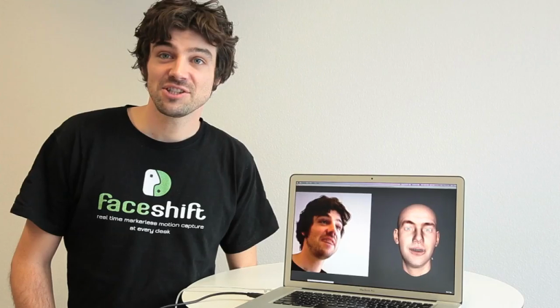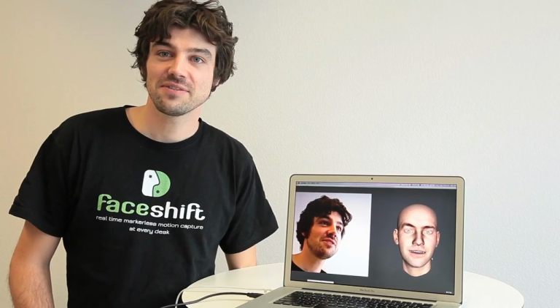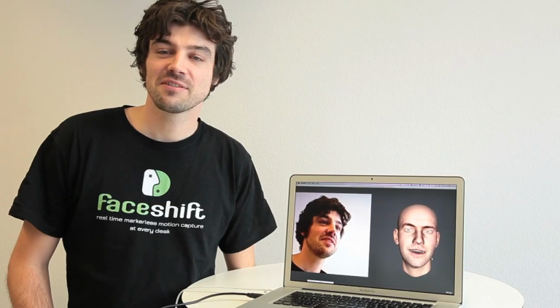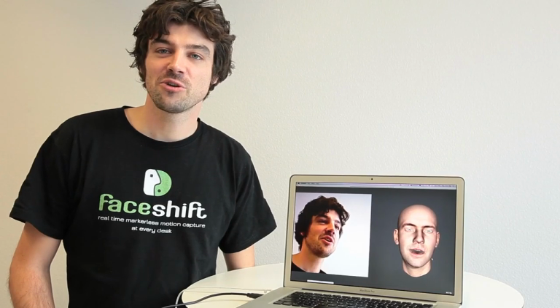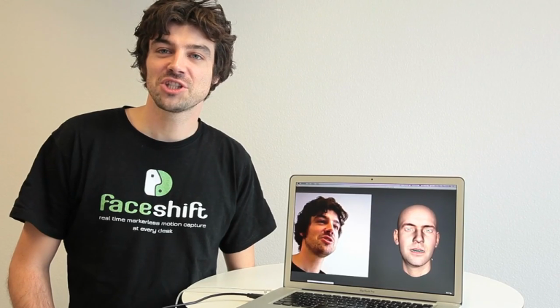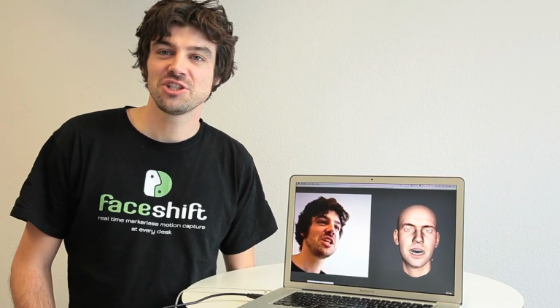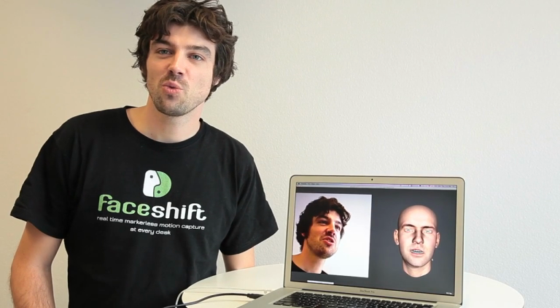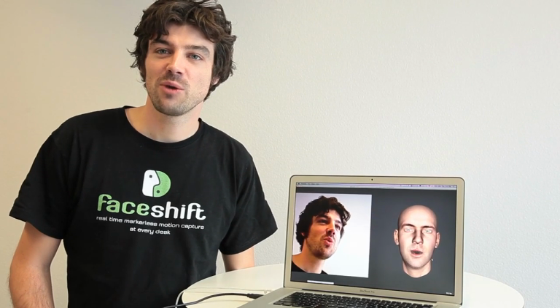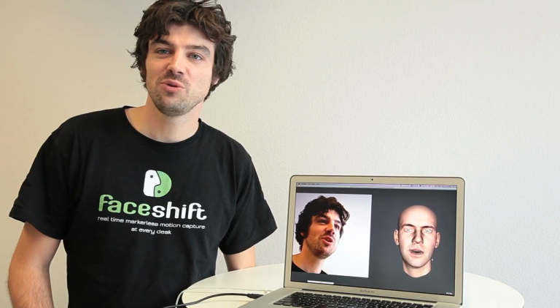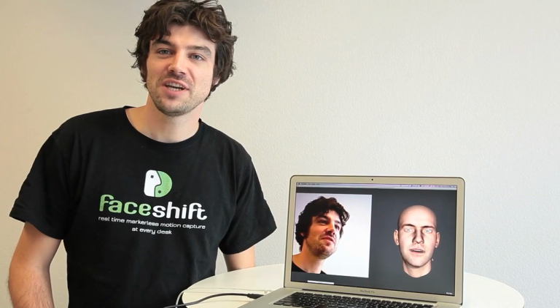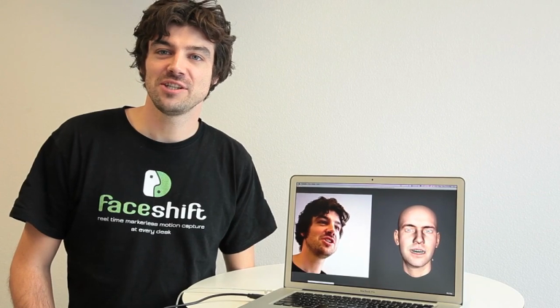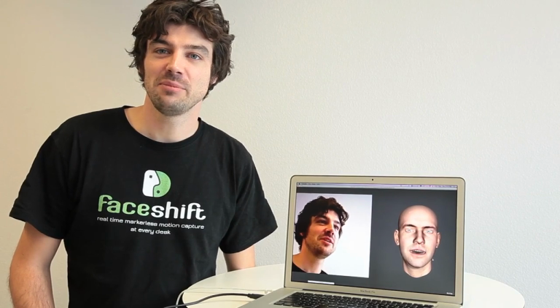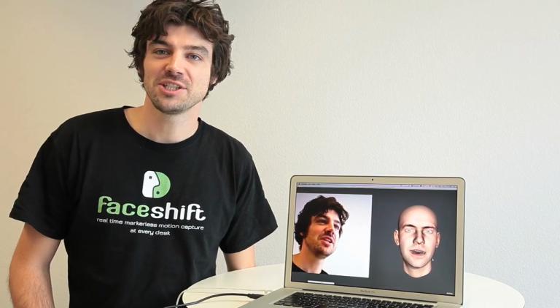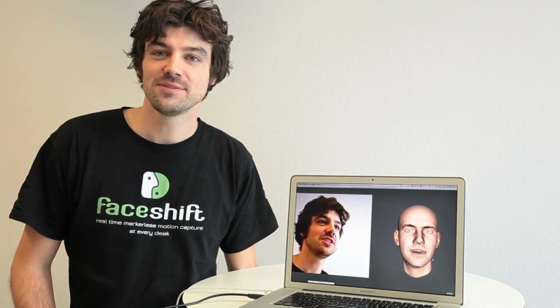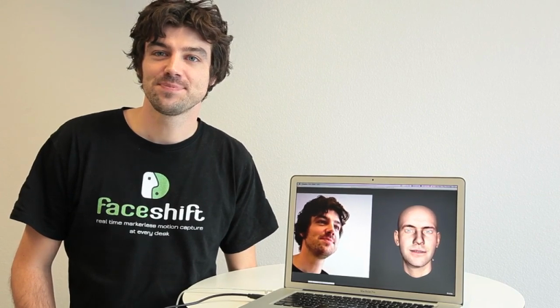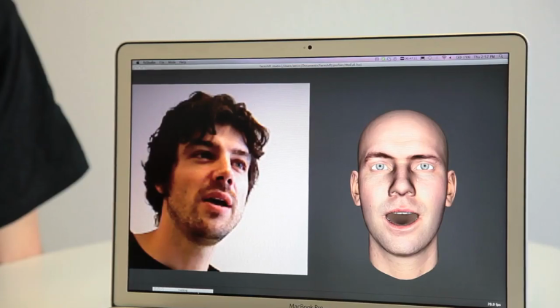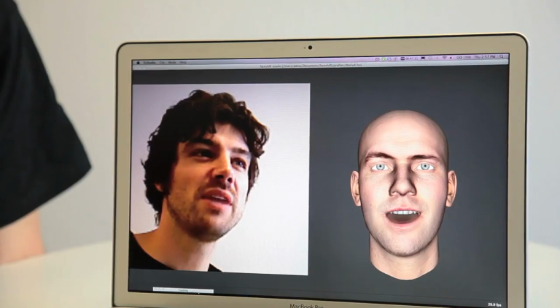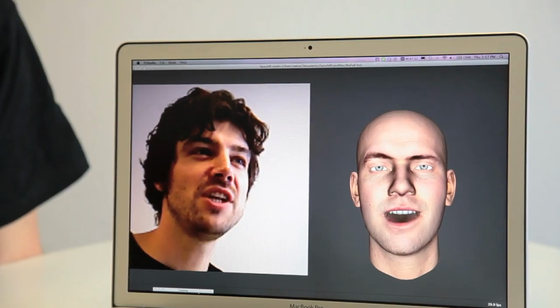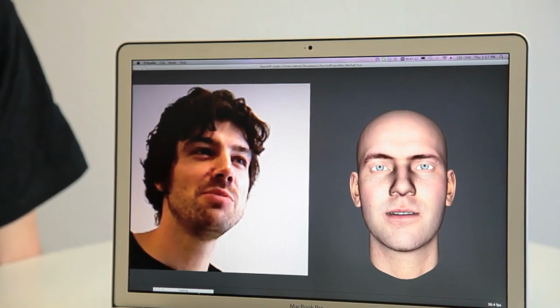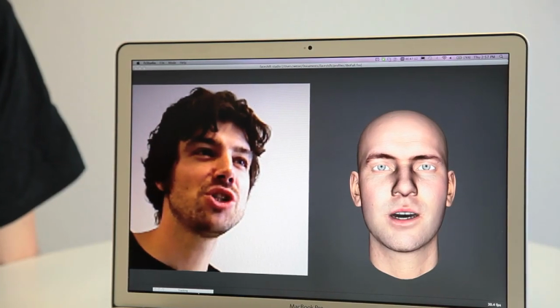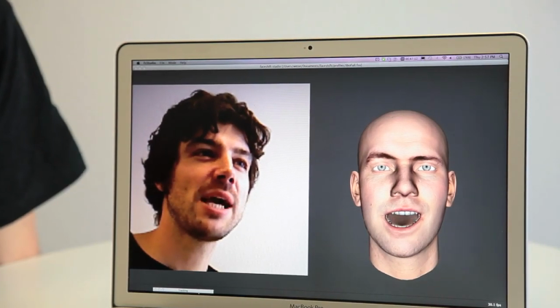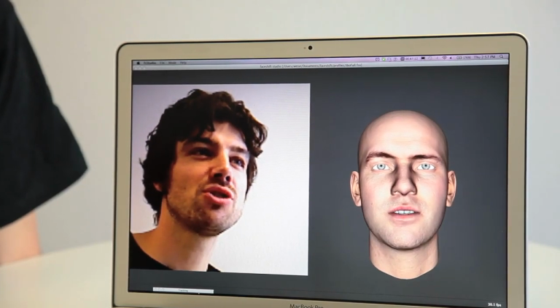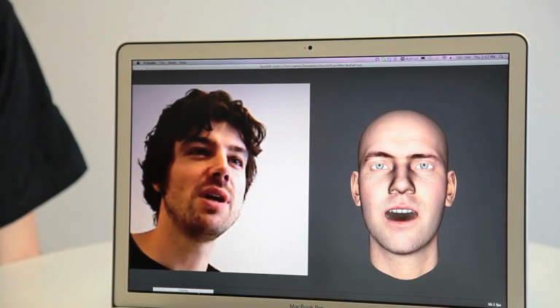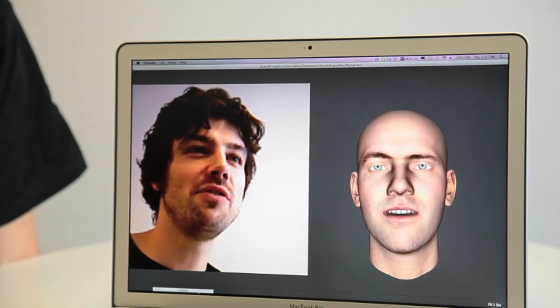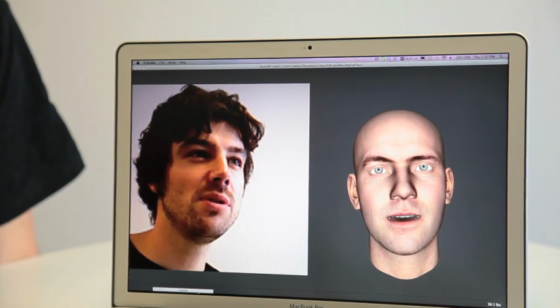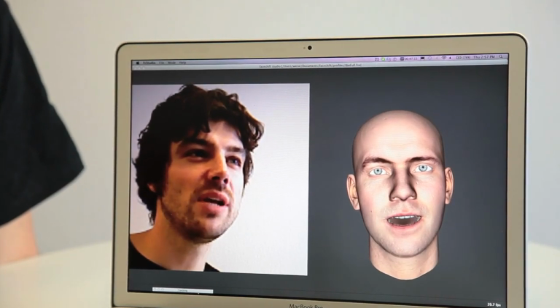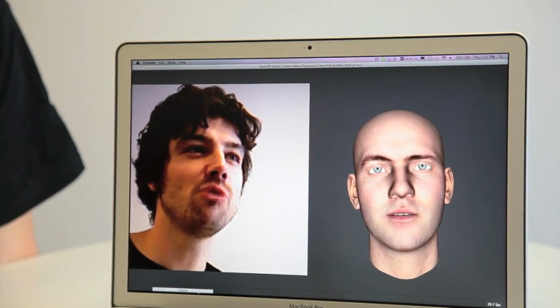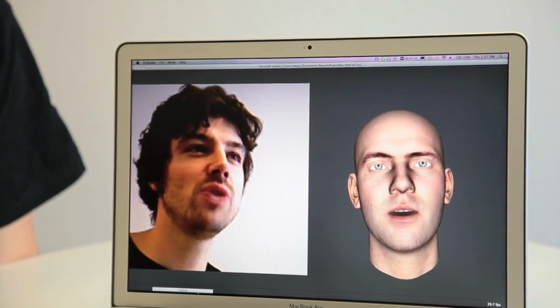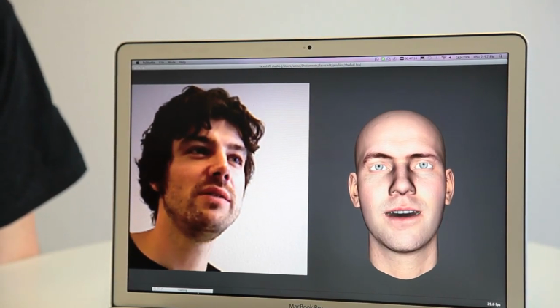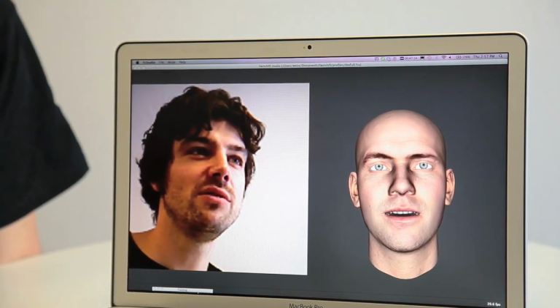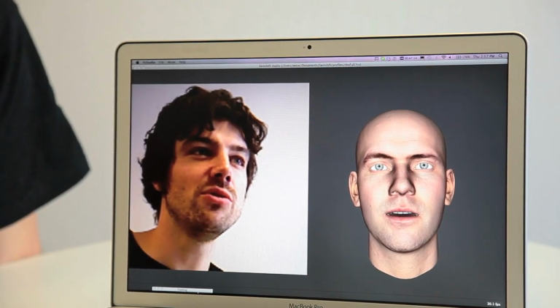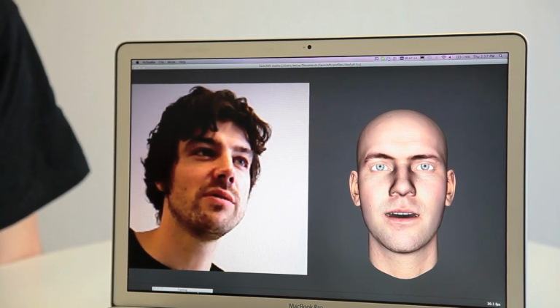FaceShift is going to change the way we do facial animation. It makes facial motion capture affordable and really easy to use.